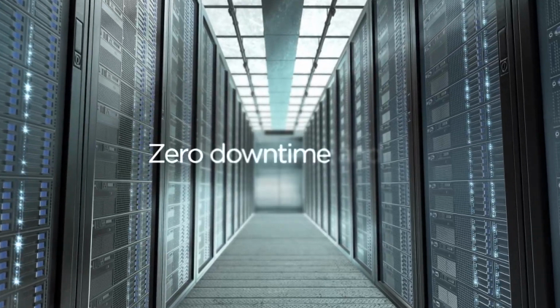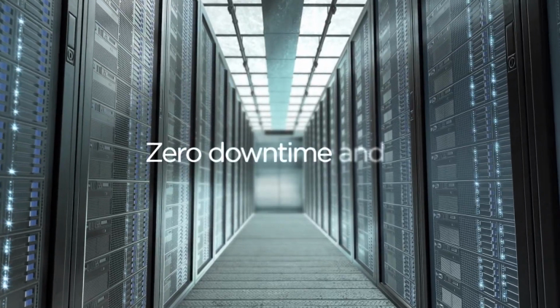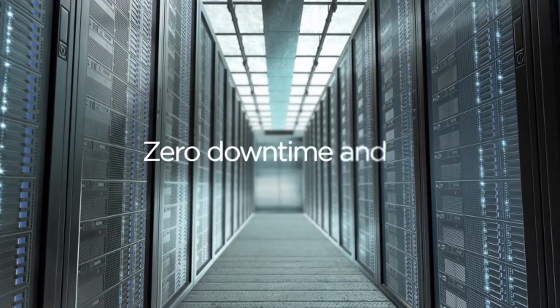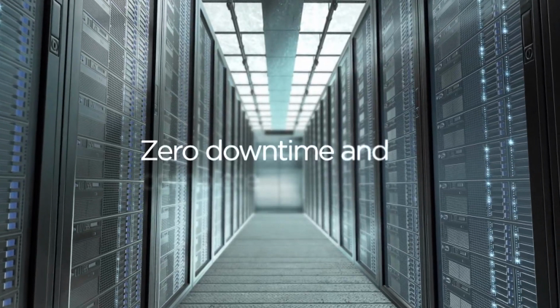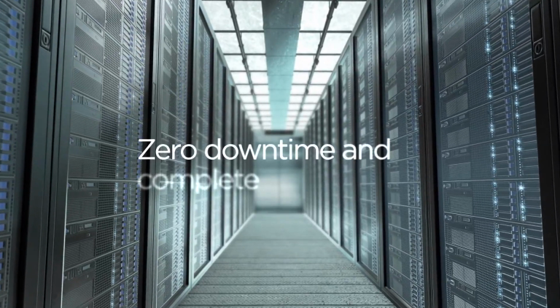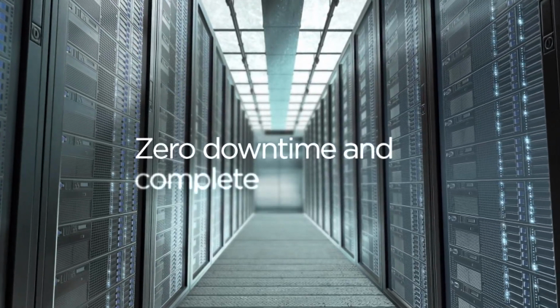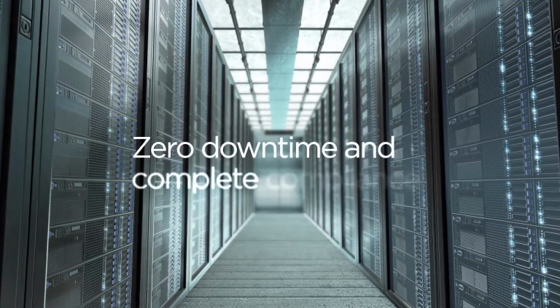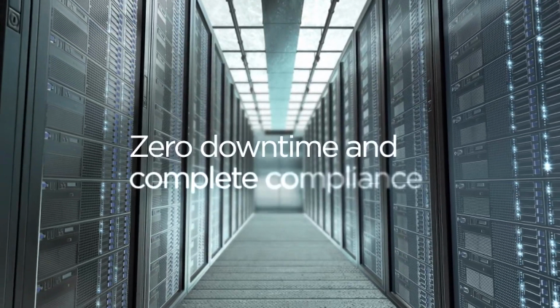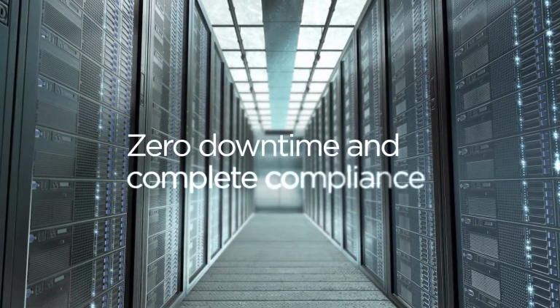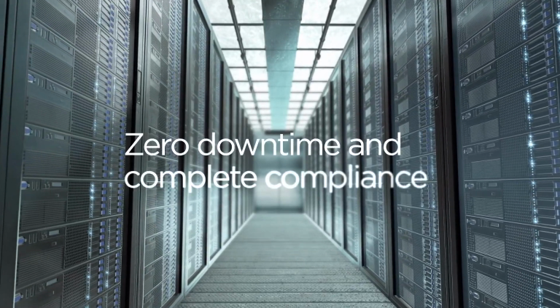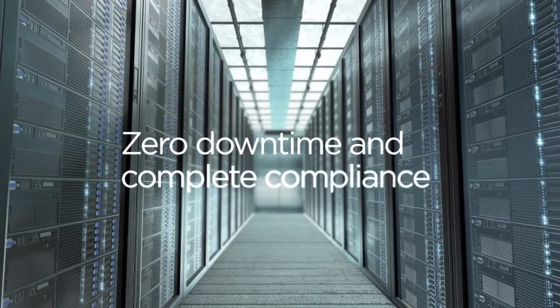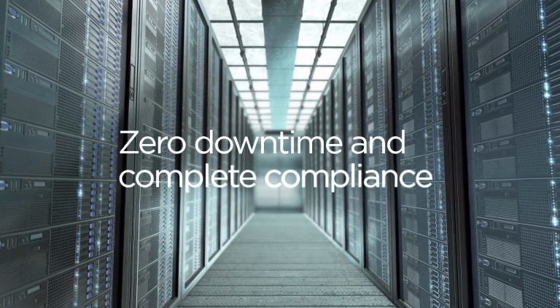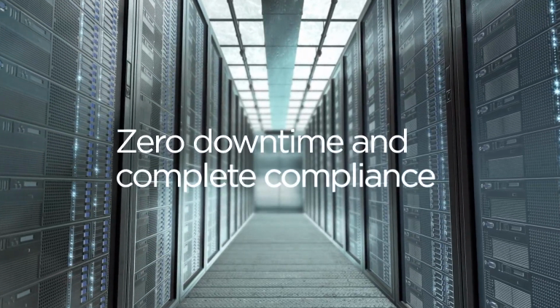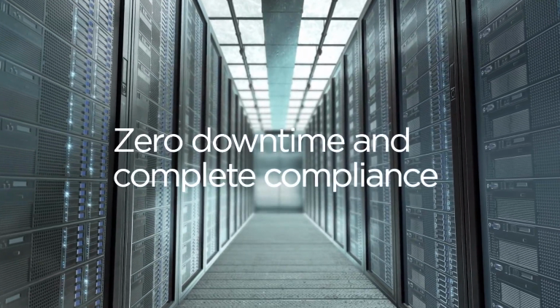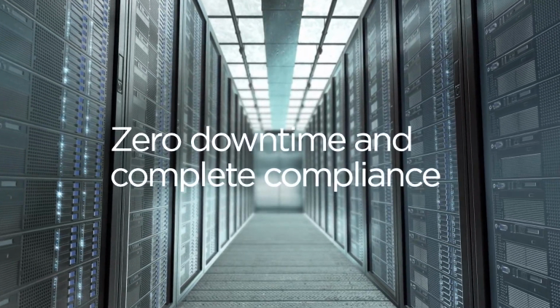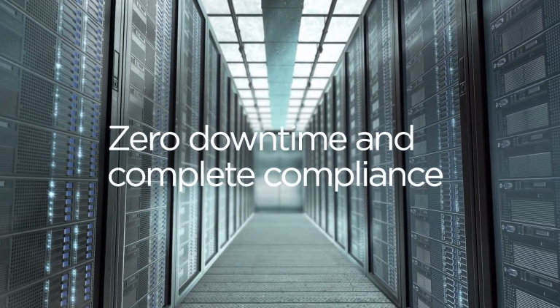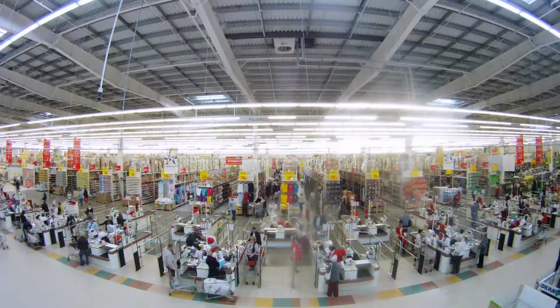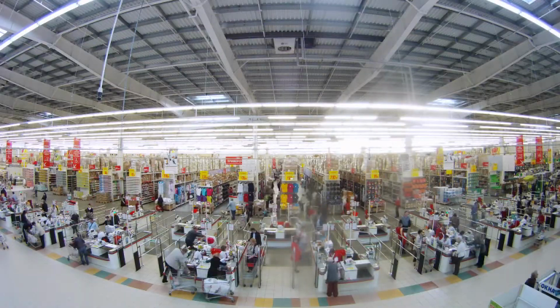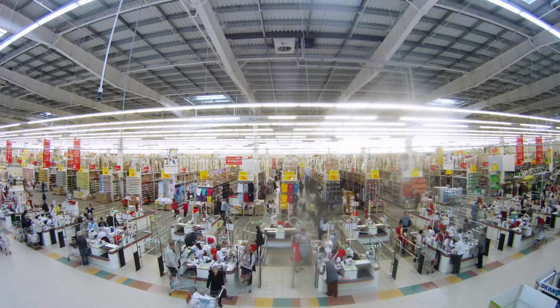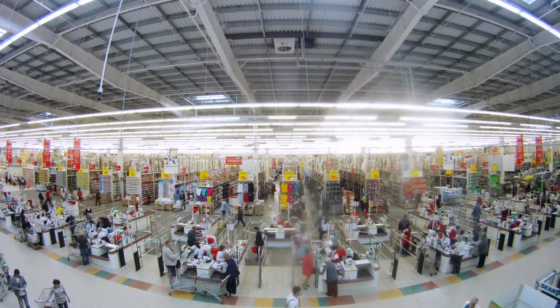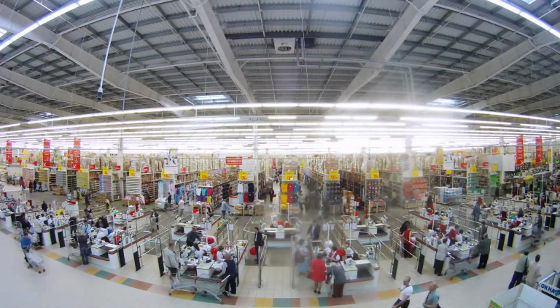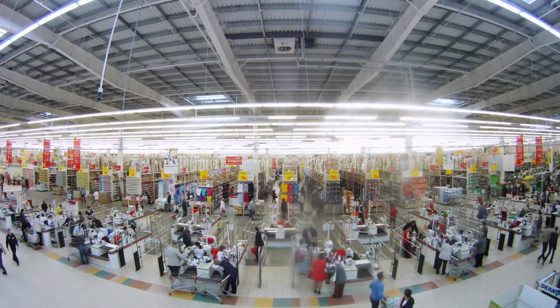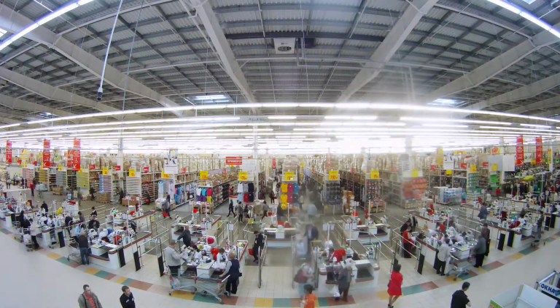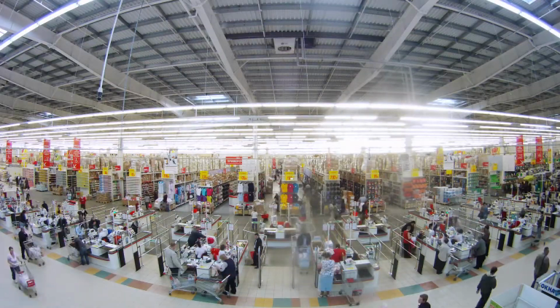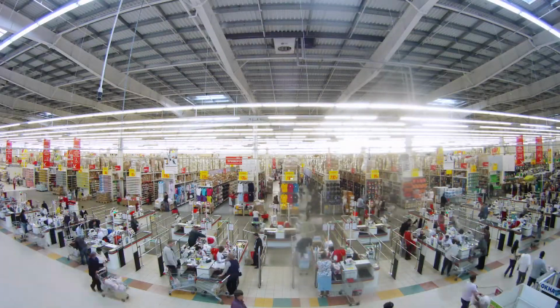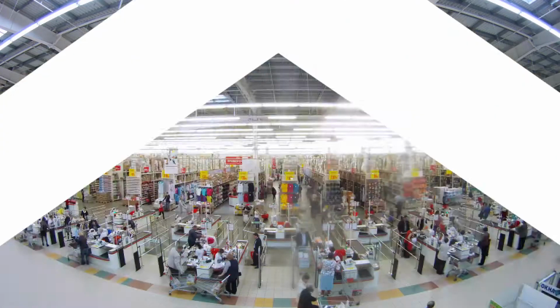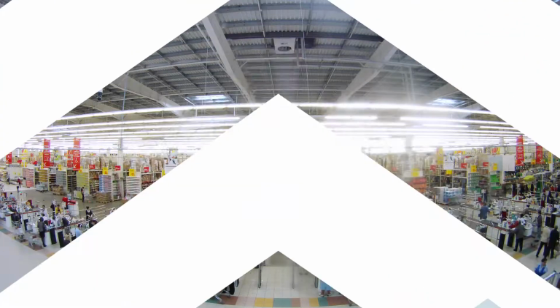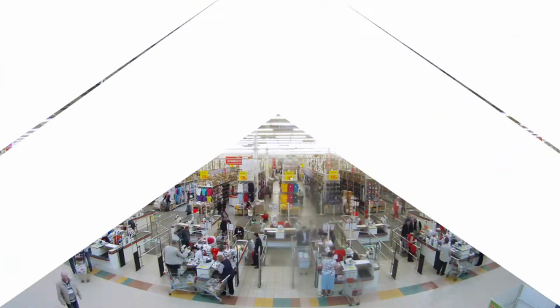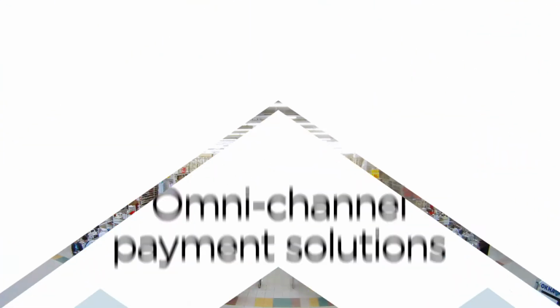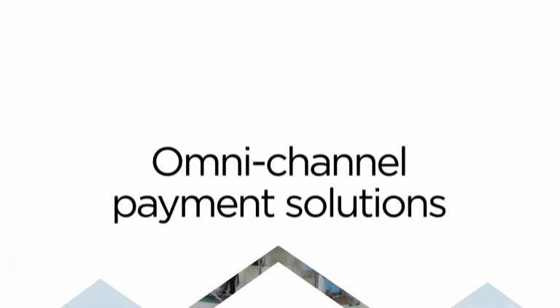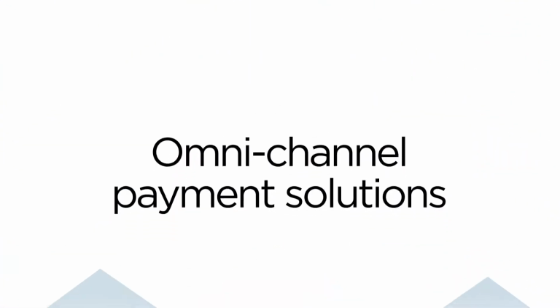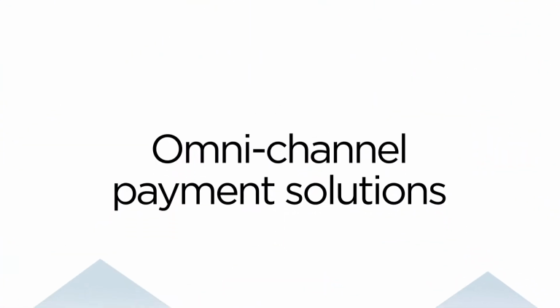With zero downtime and complete compliance, you can count on ACI to keep your registers ringing.